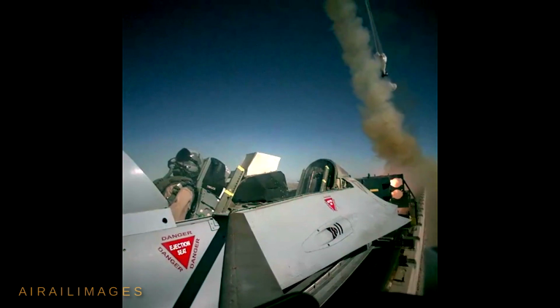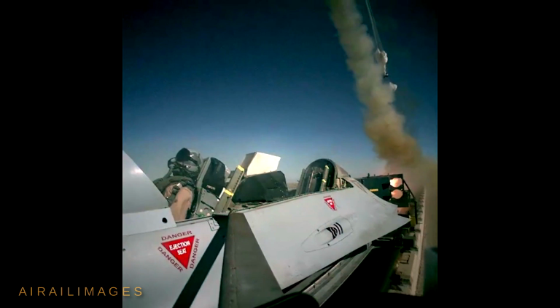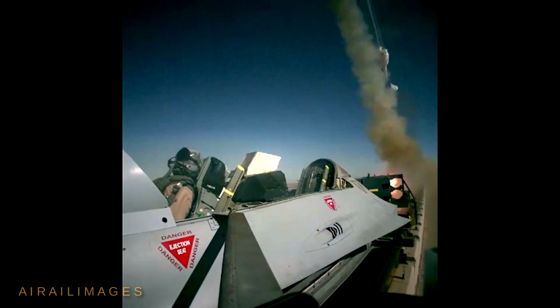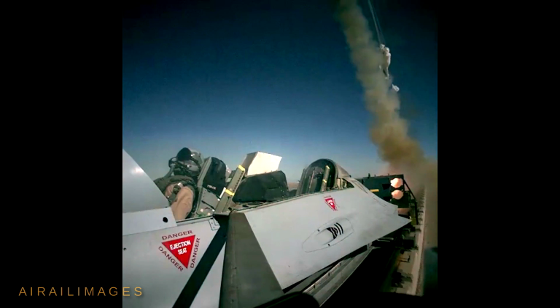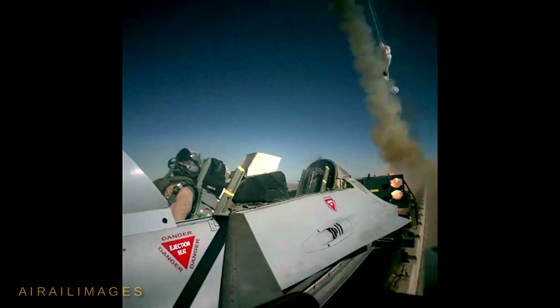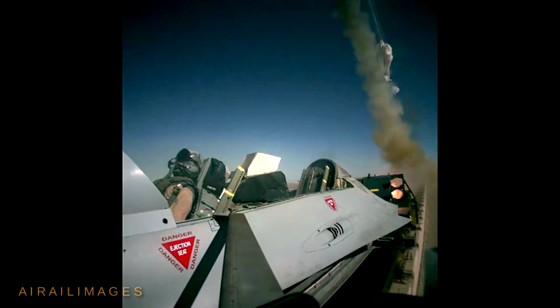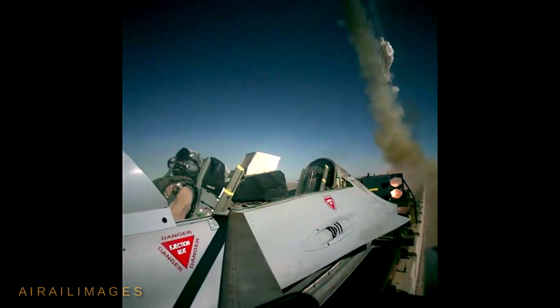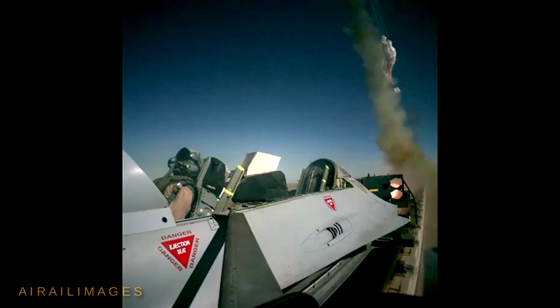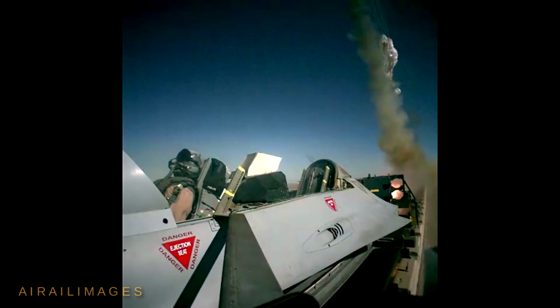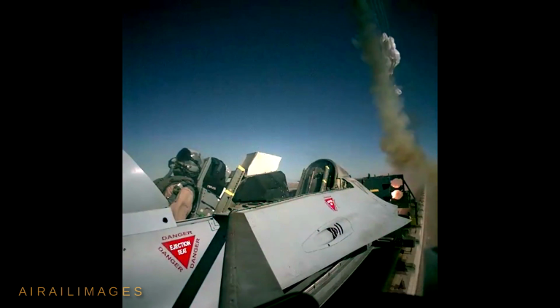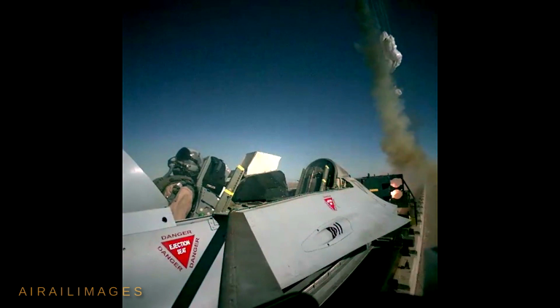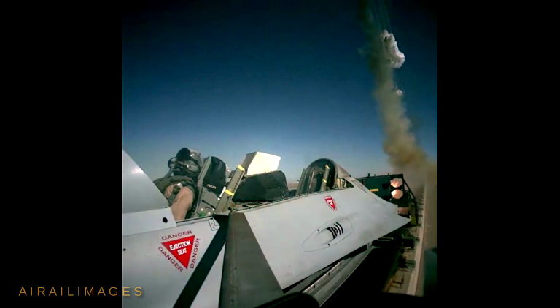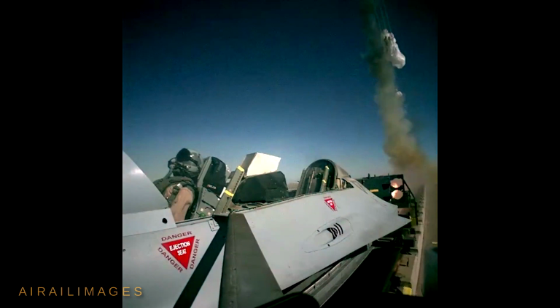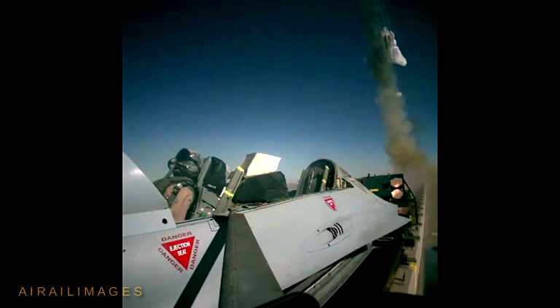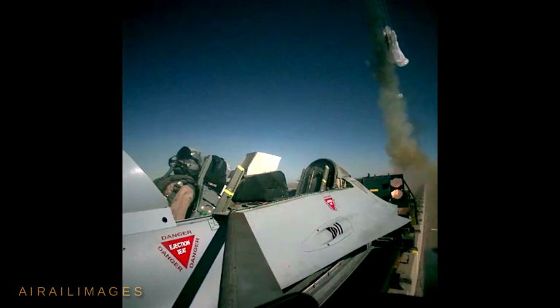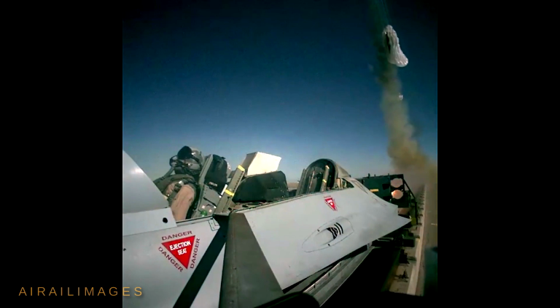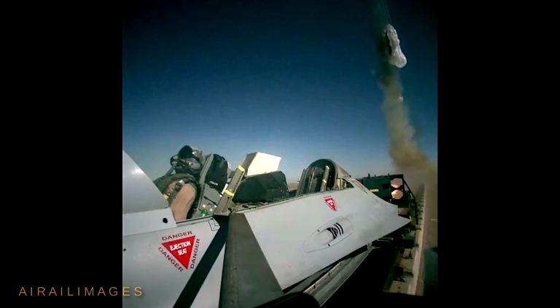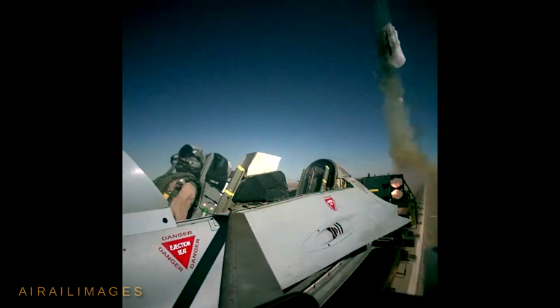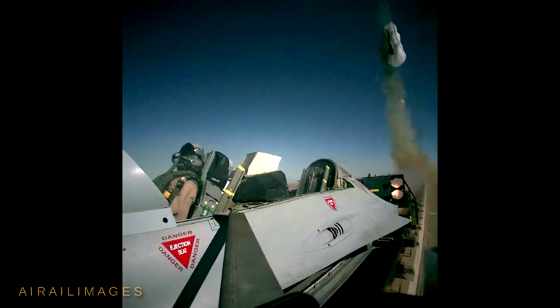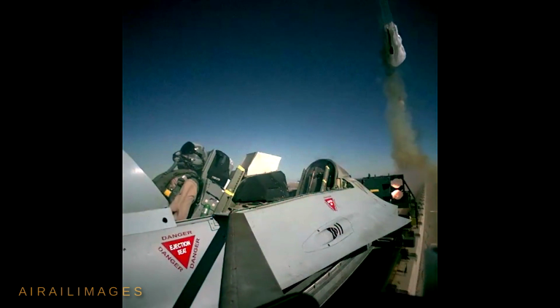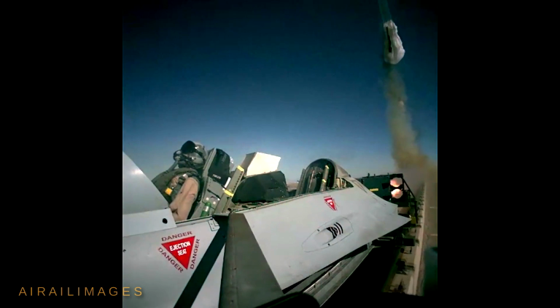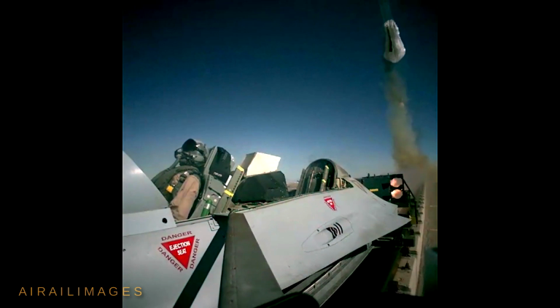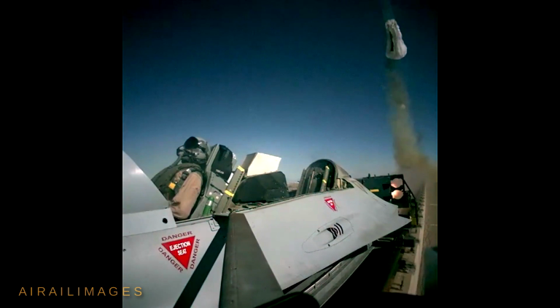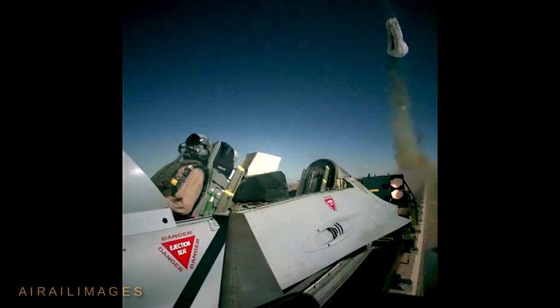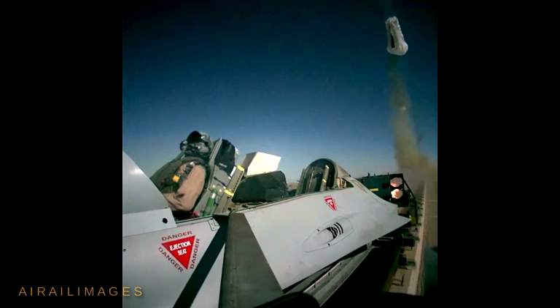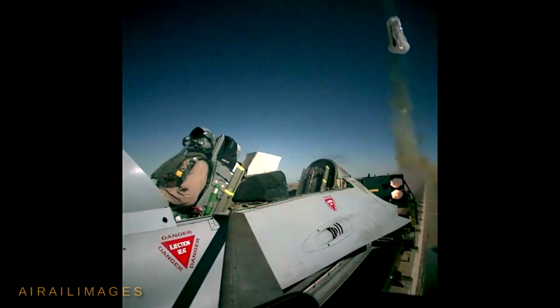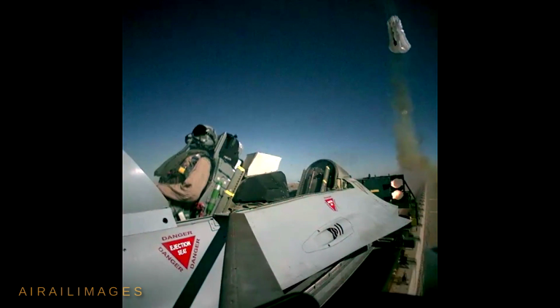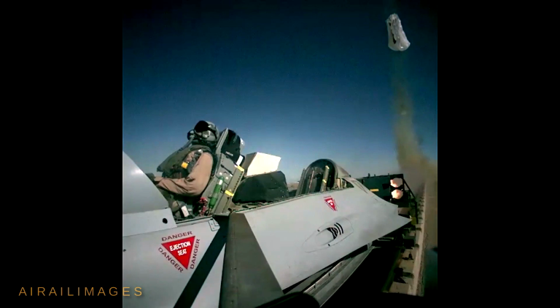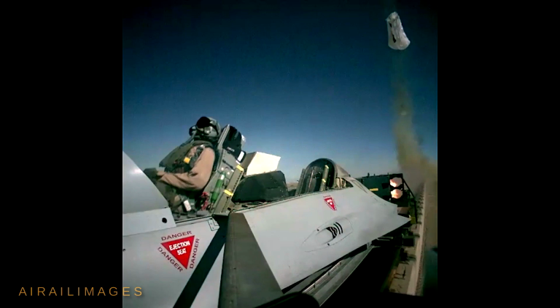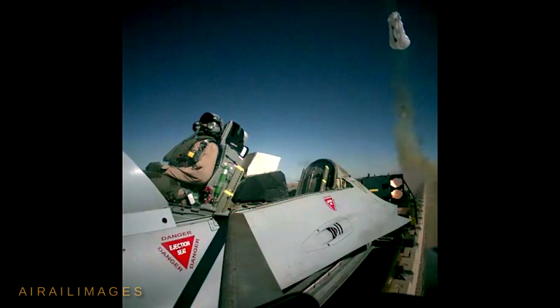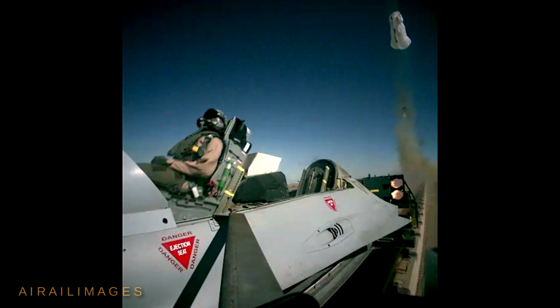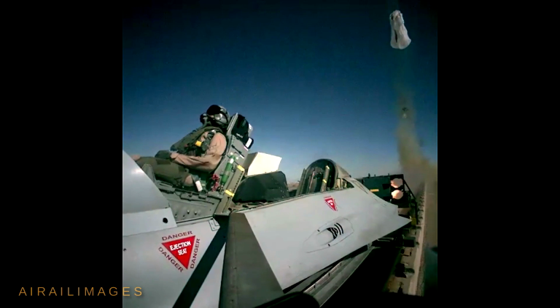I'm Fred Johnson for the Air Rail Images Channel. Thanks for watching, and thanks especially for hitting the subscribe button.